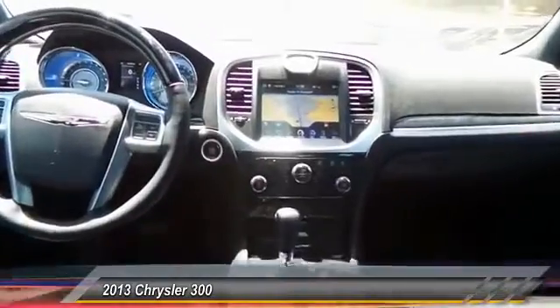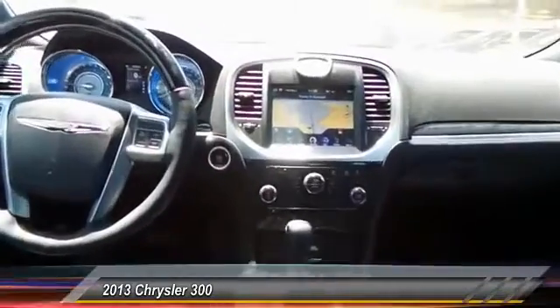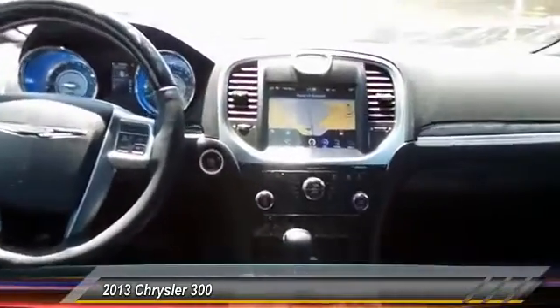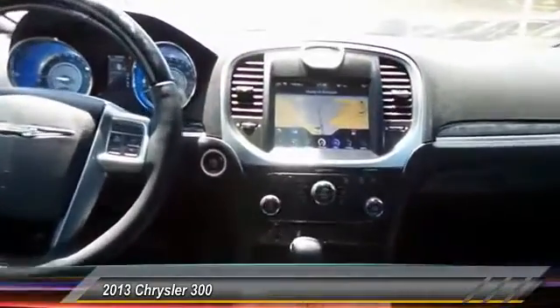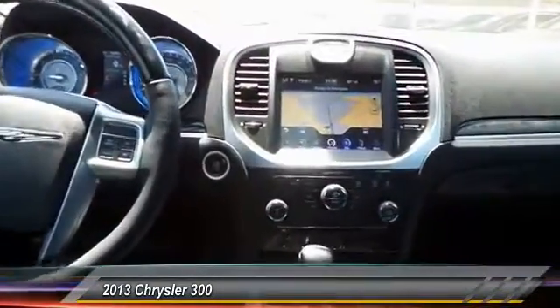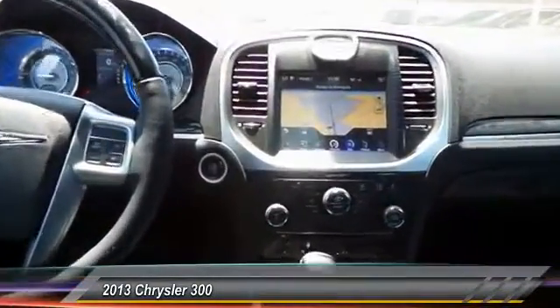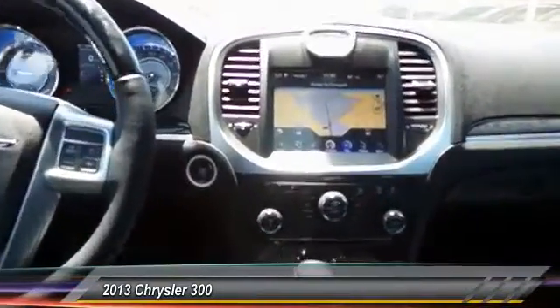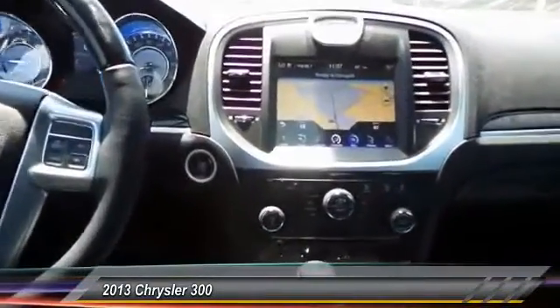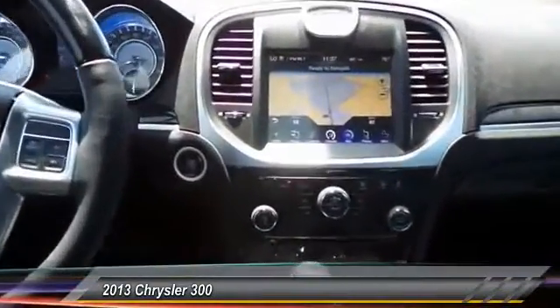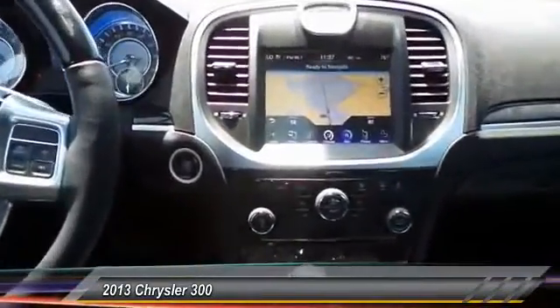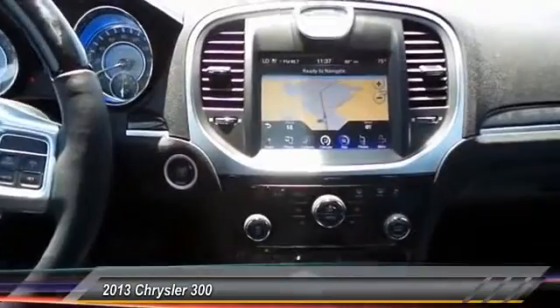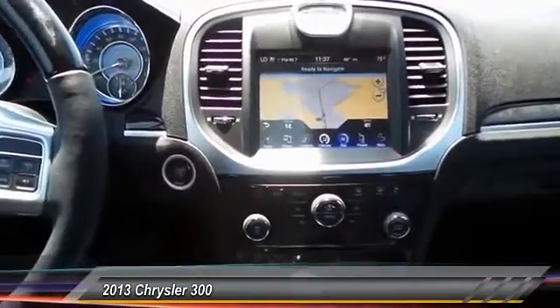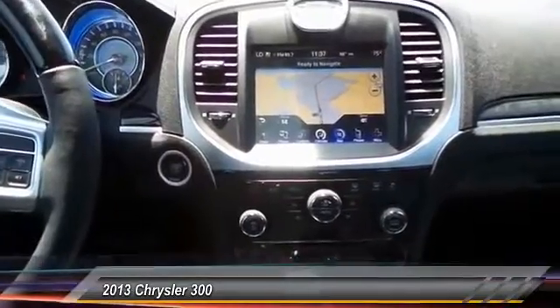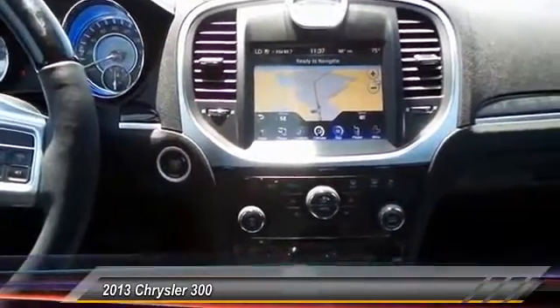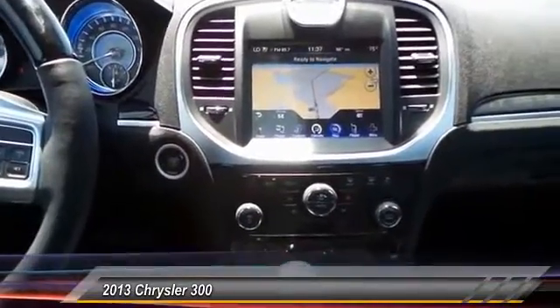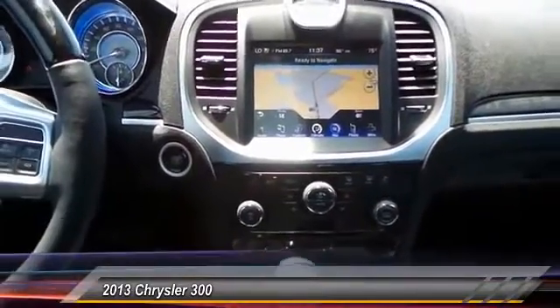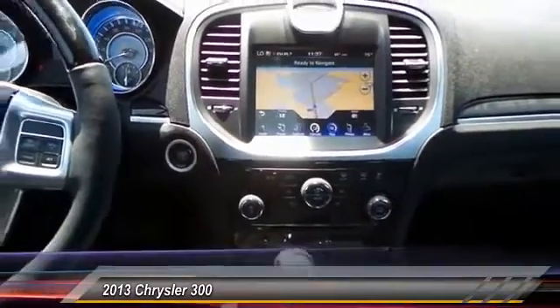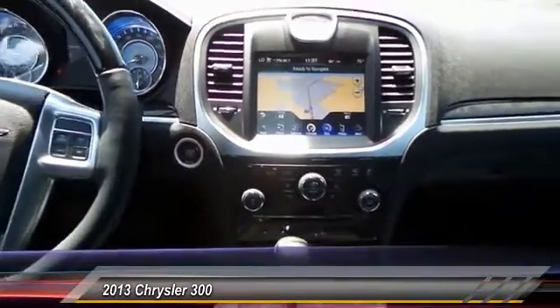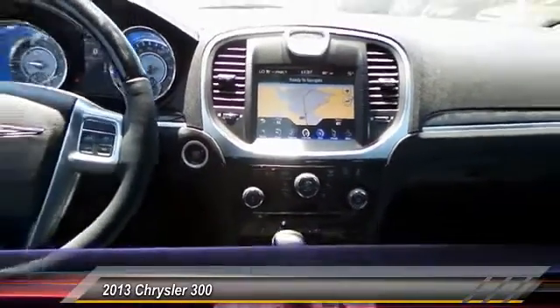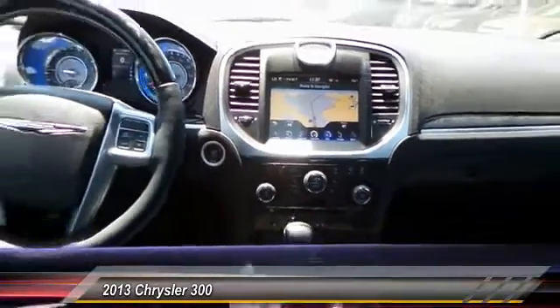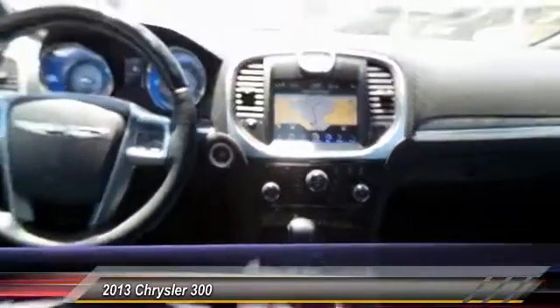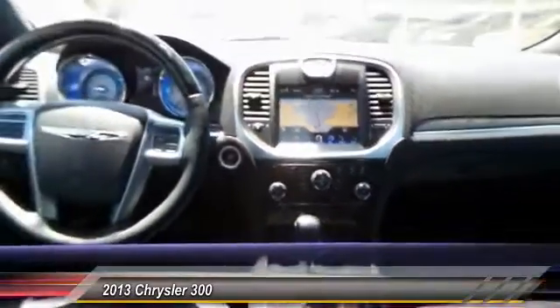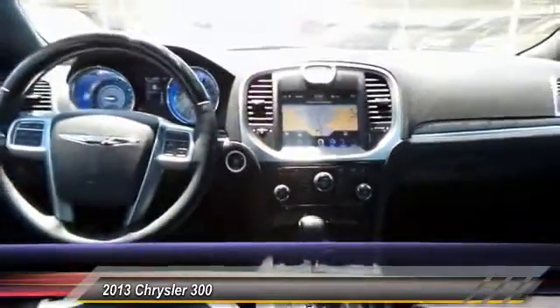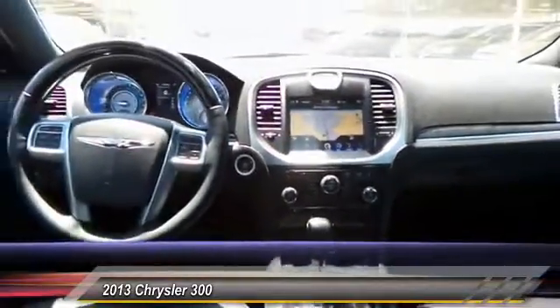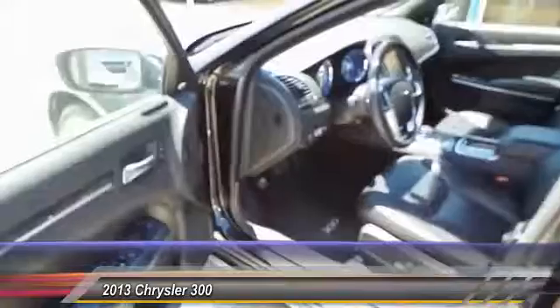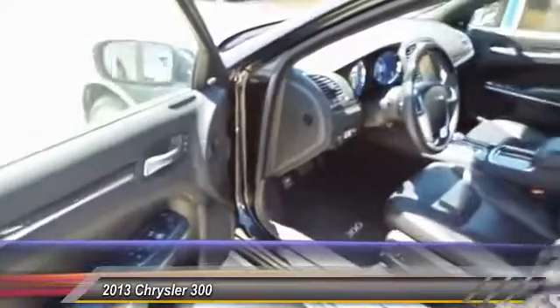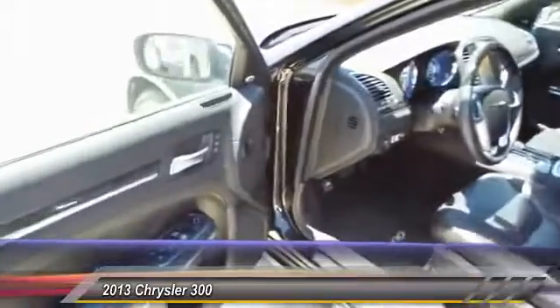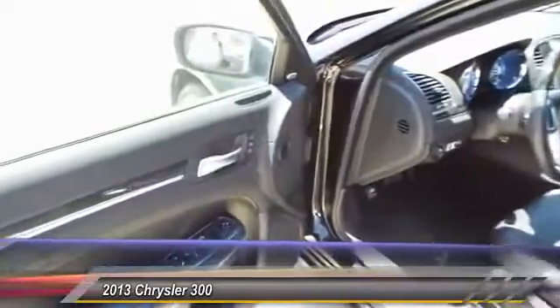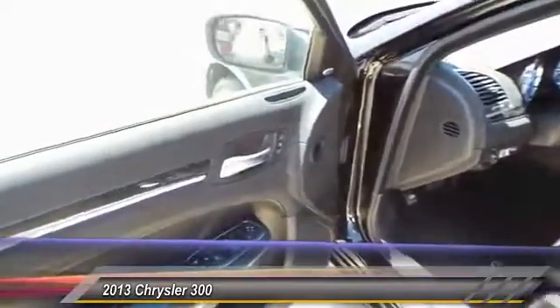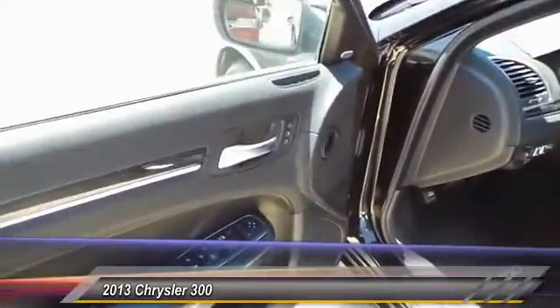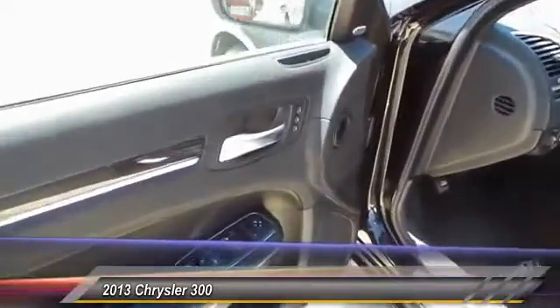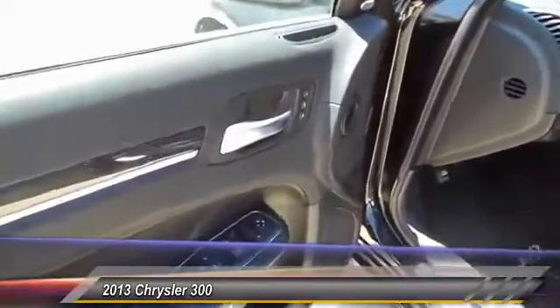Keyless entry, automatic stability control, auto dimming rear view mirror, center armrest, climate control.